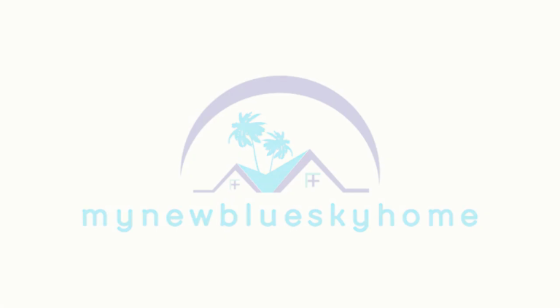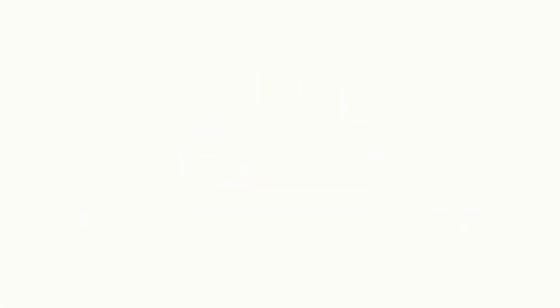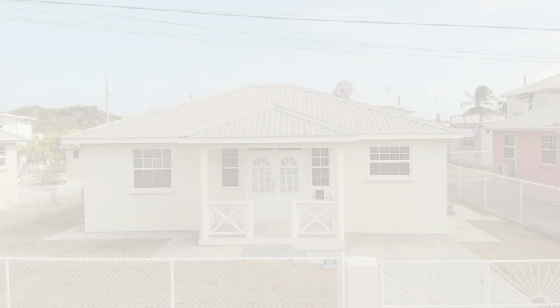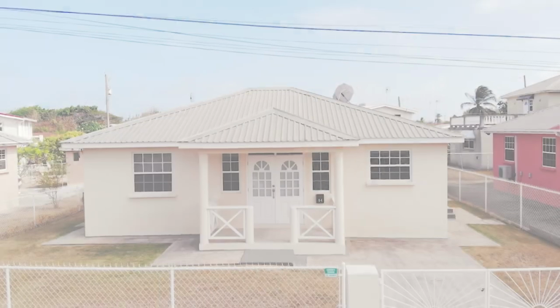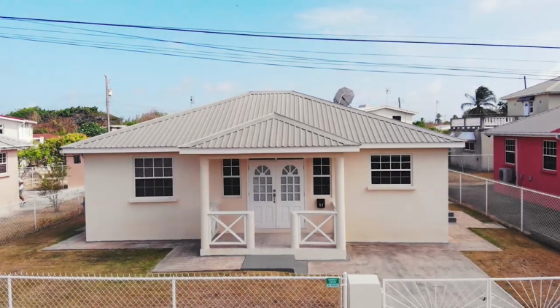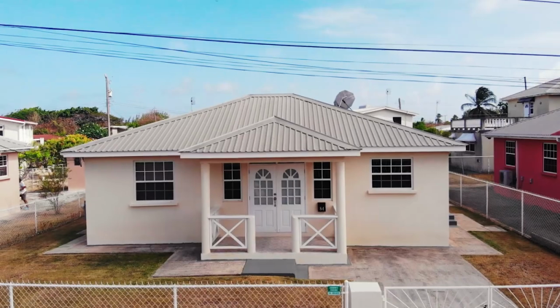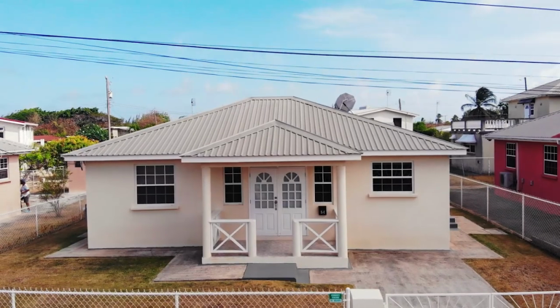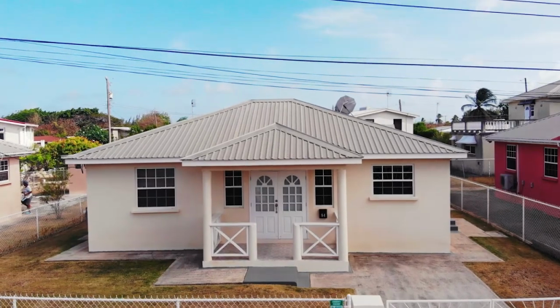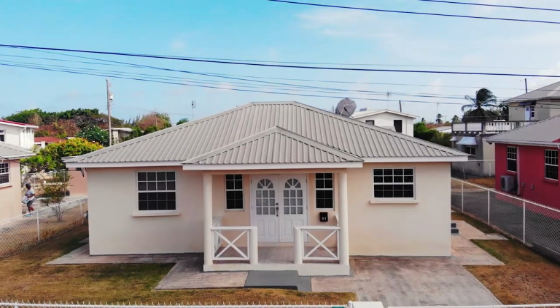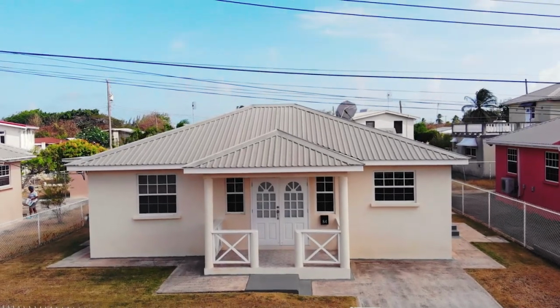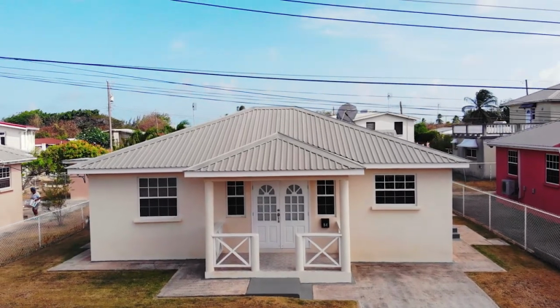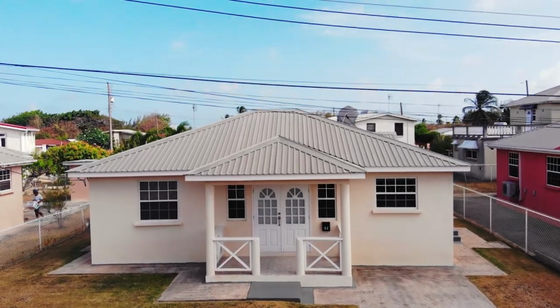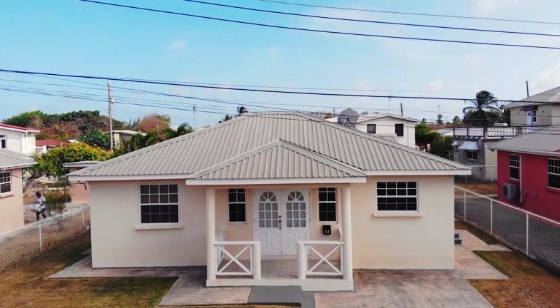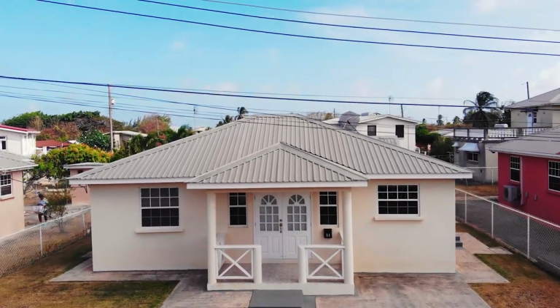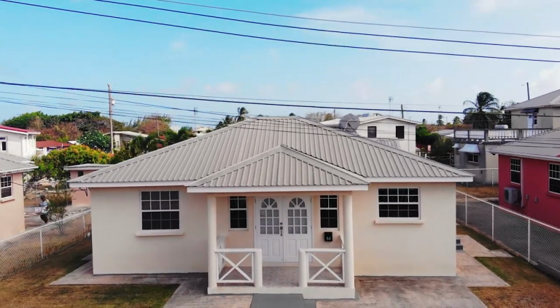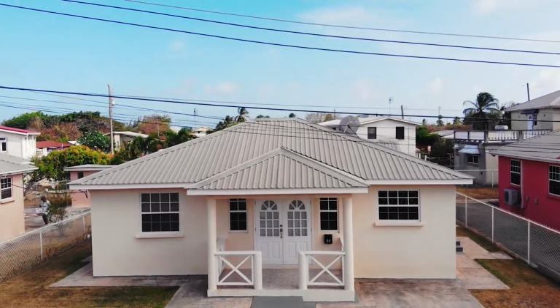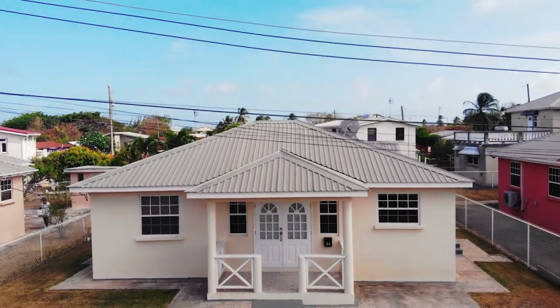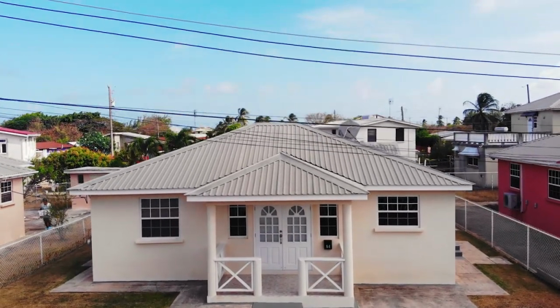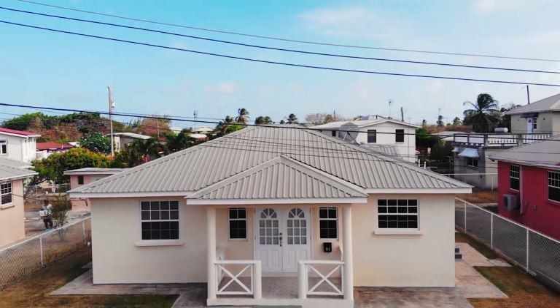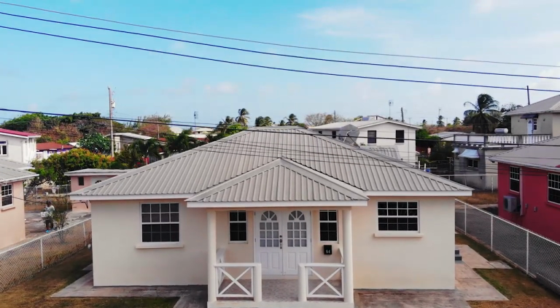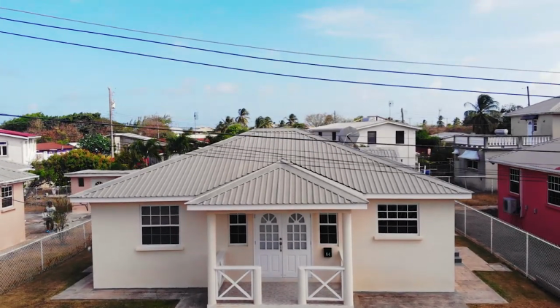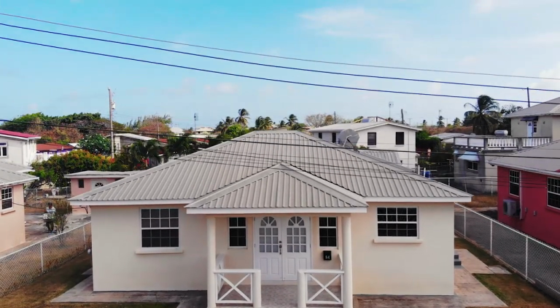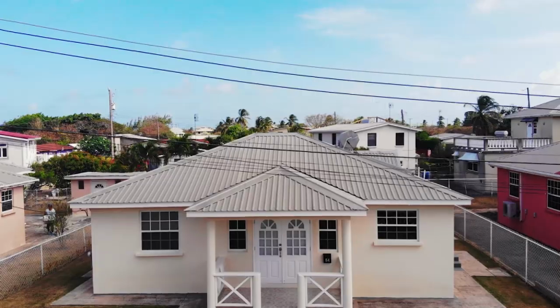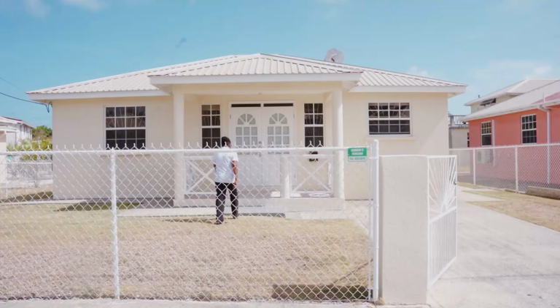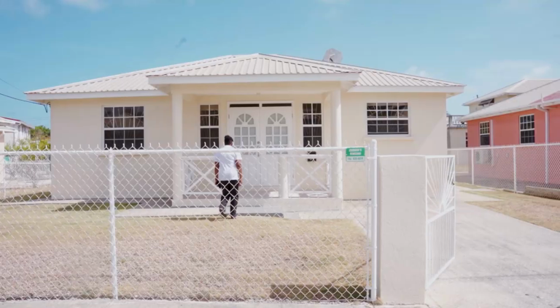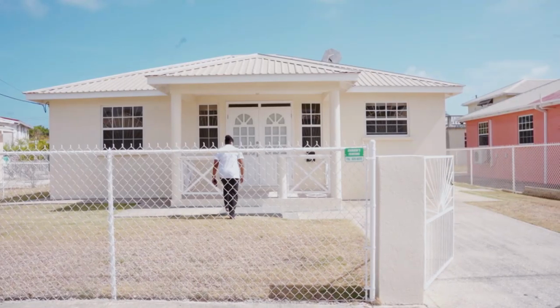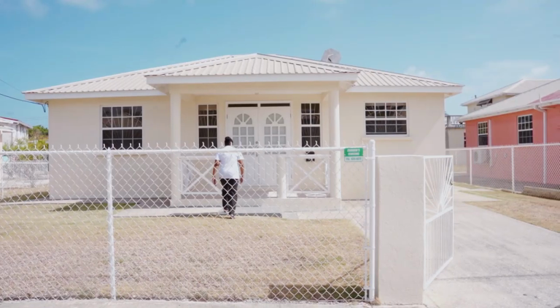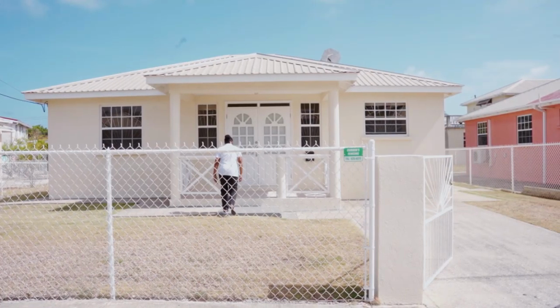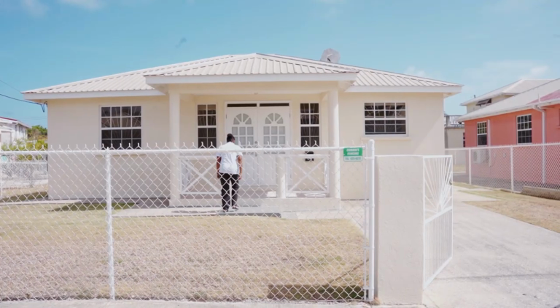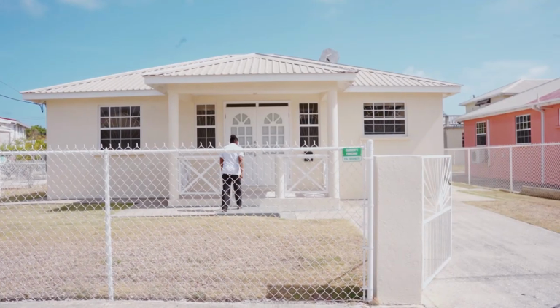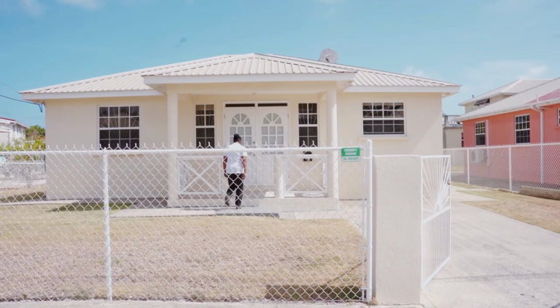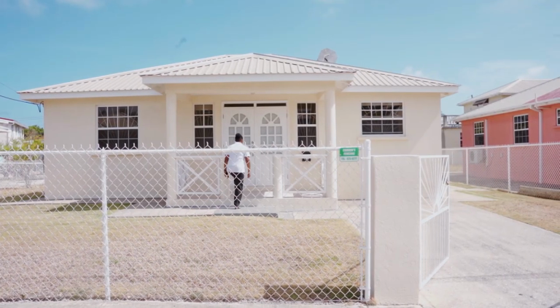Welcome to my new blue sky home. This well-maintained sanctuary is situated in a serene residential area.